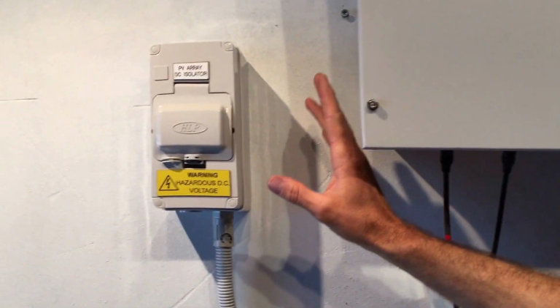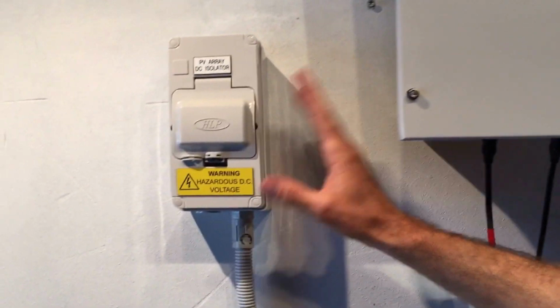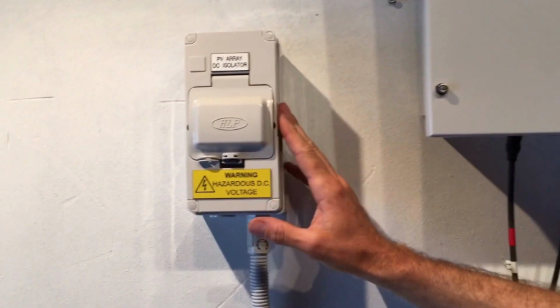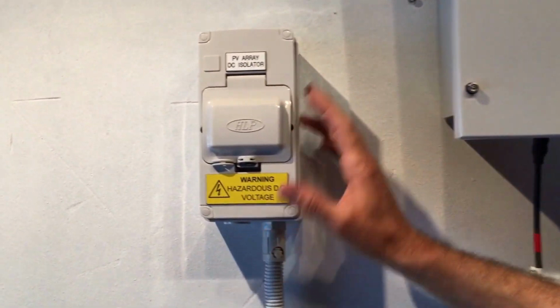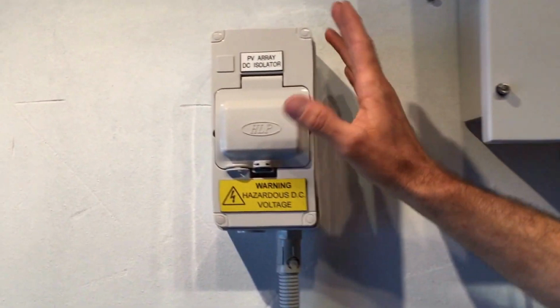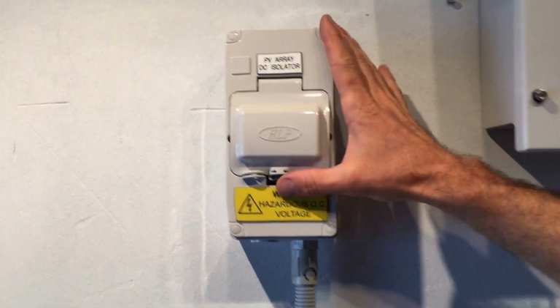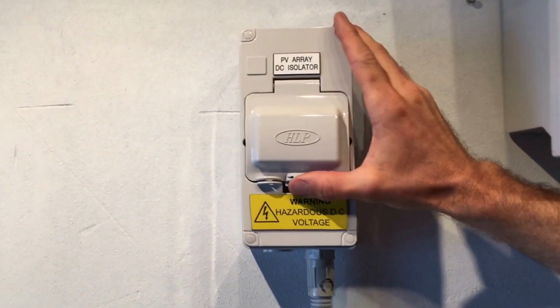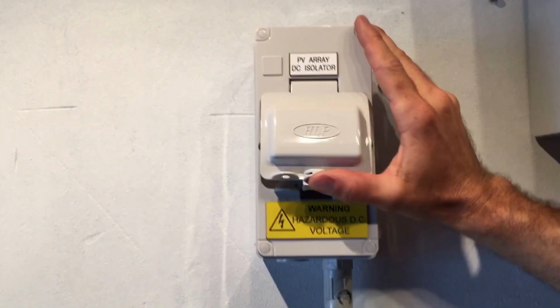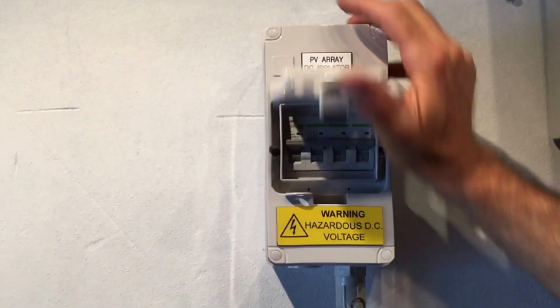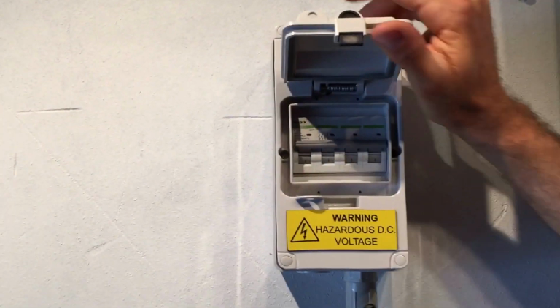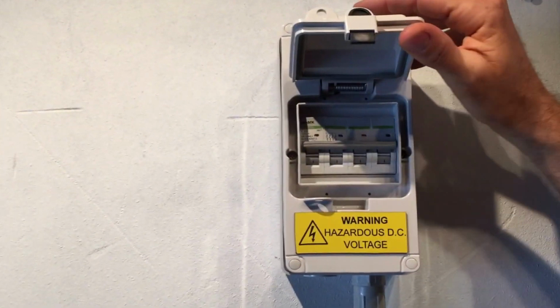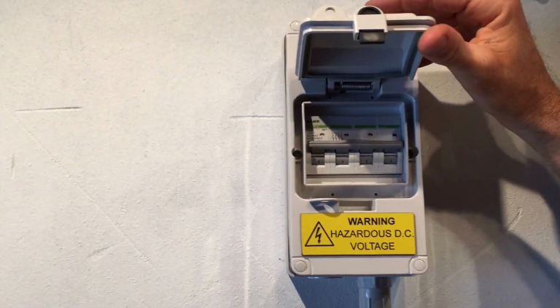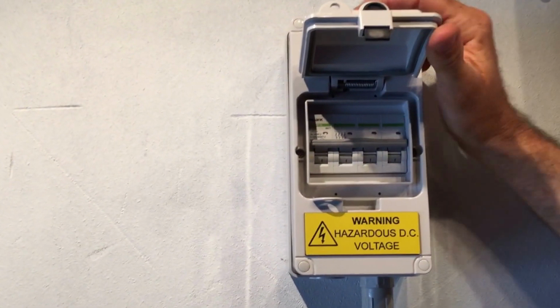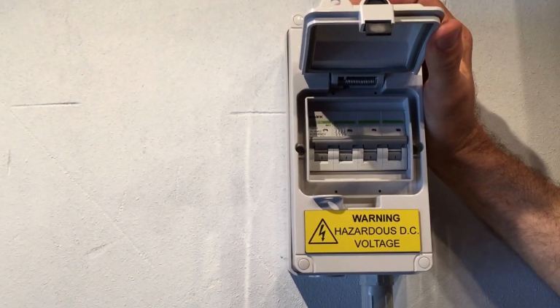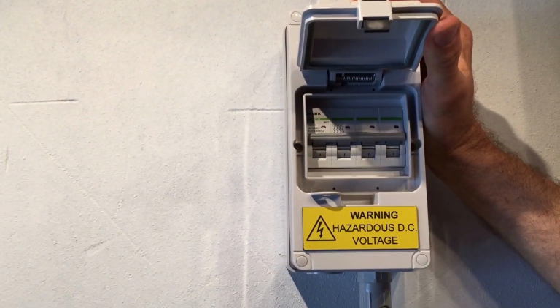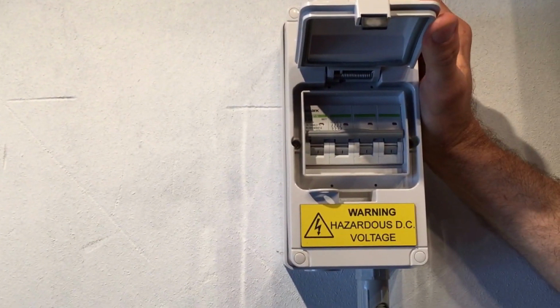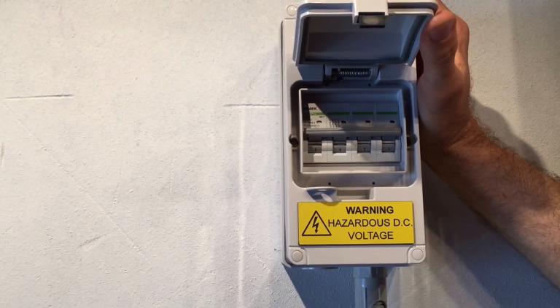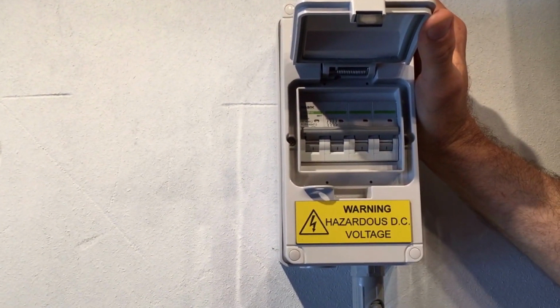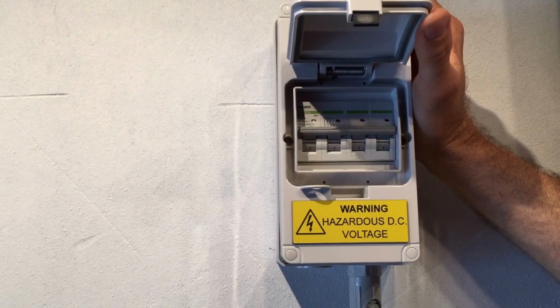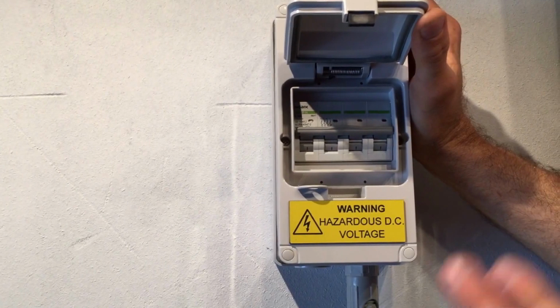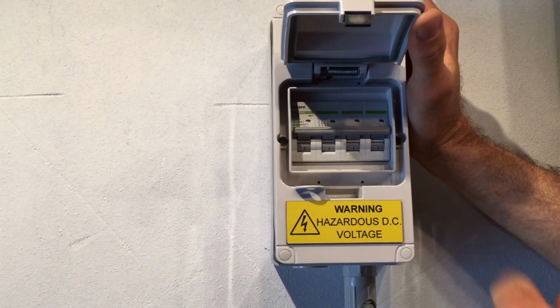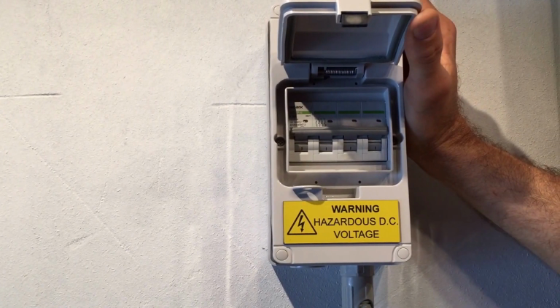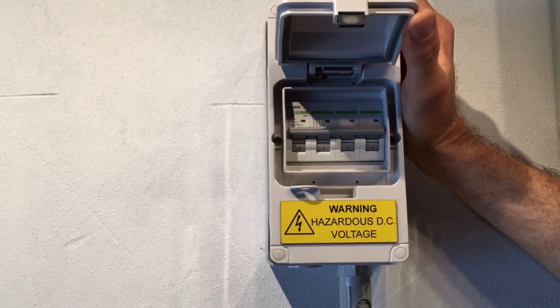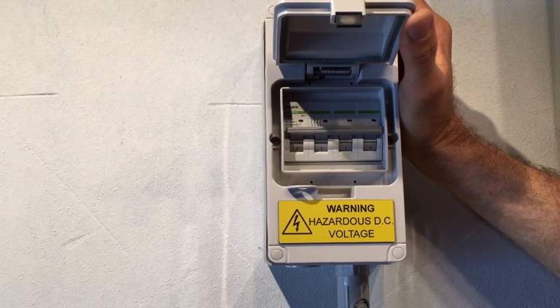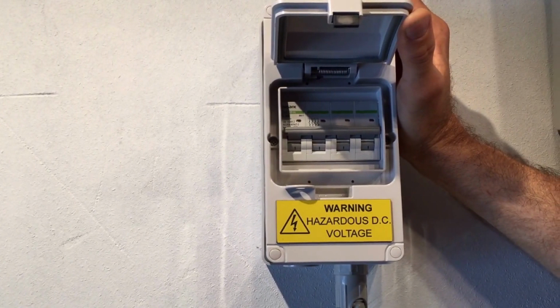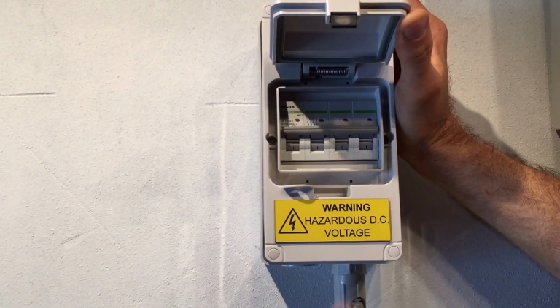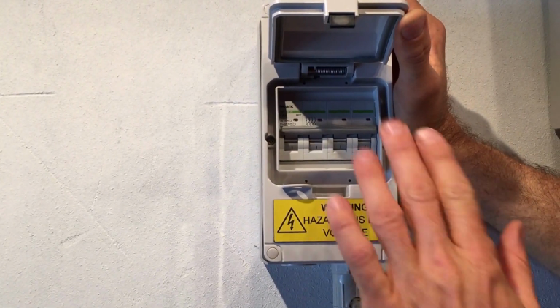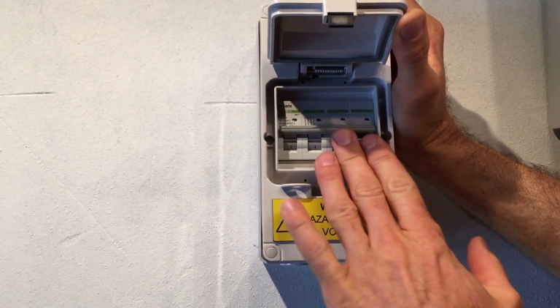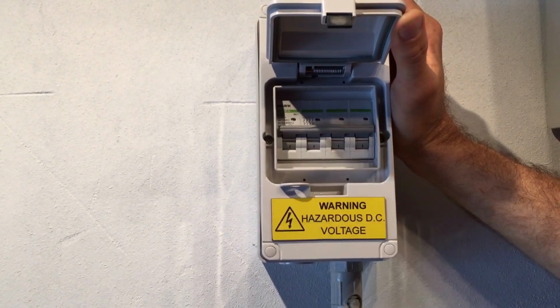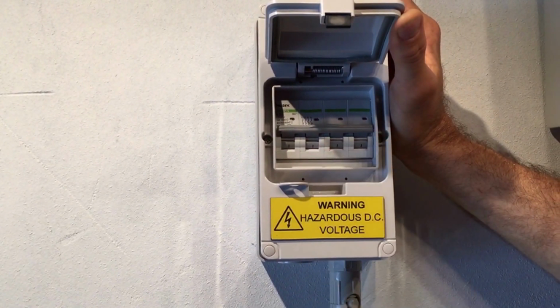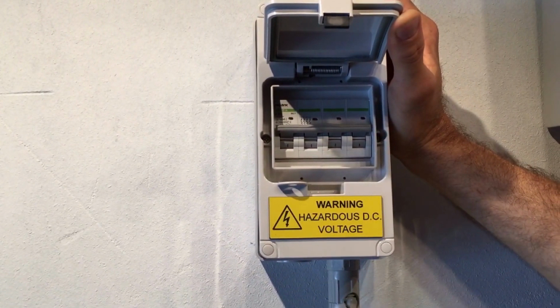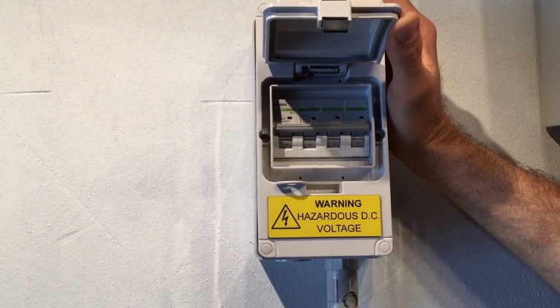You can see the DC isolator over here. With a switch like this, up is usually on. So you can see that's actually on.